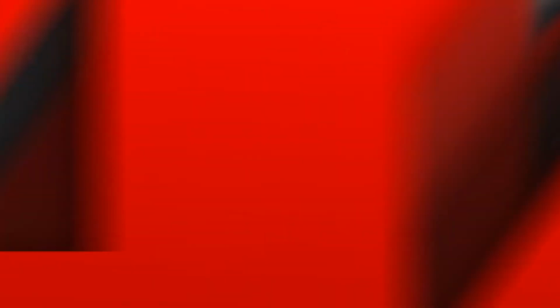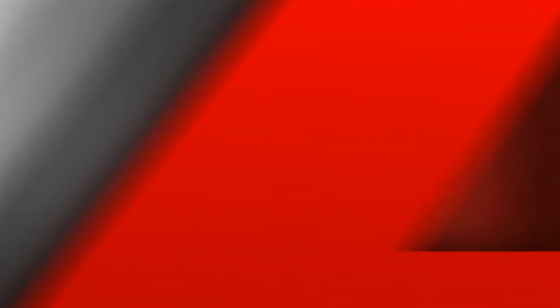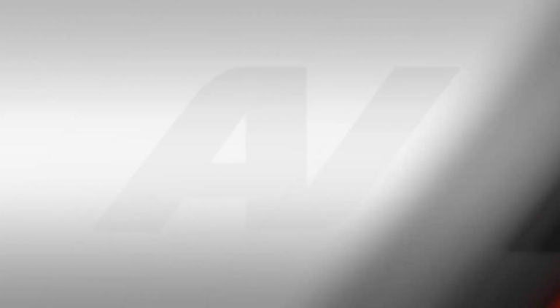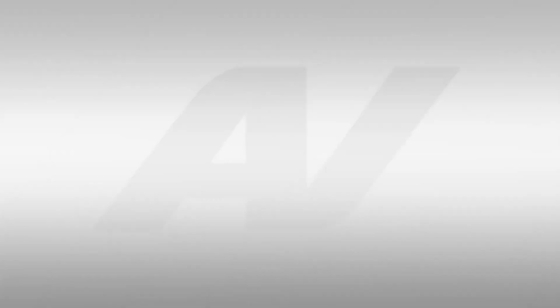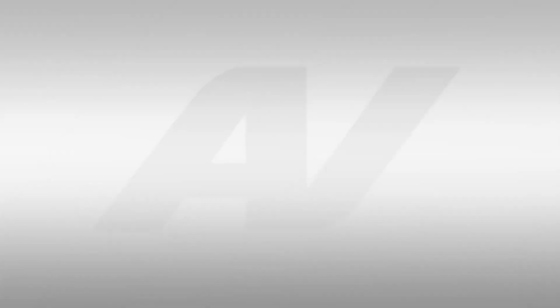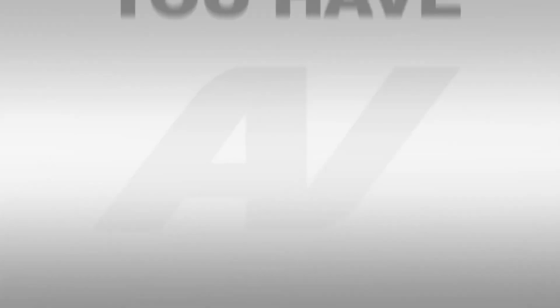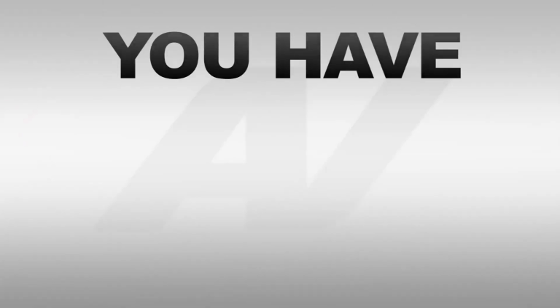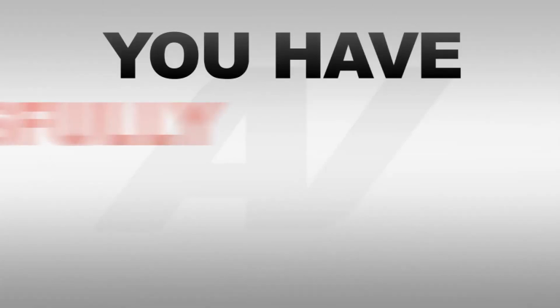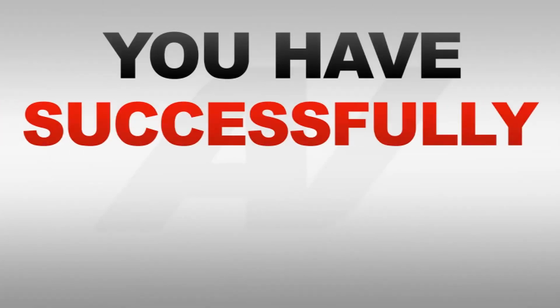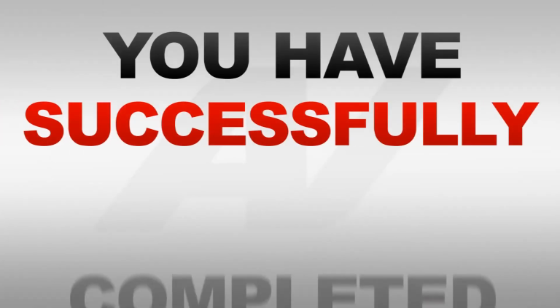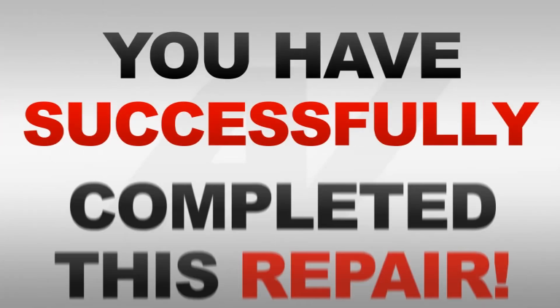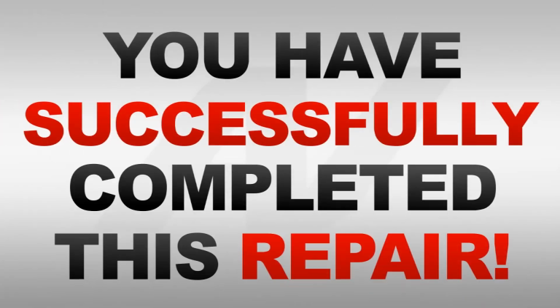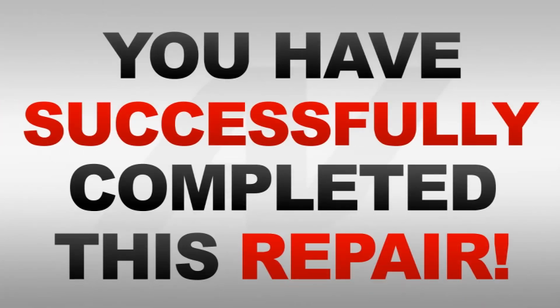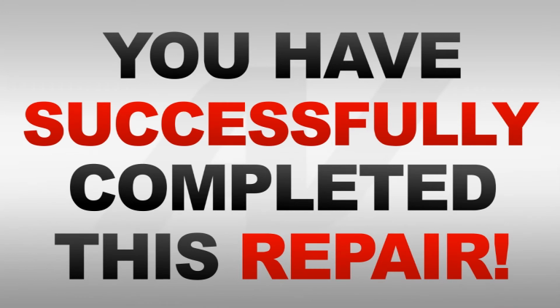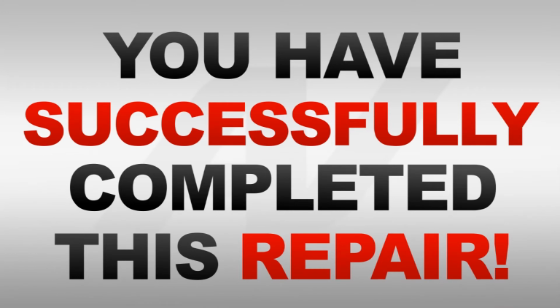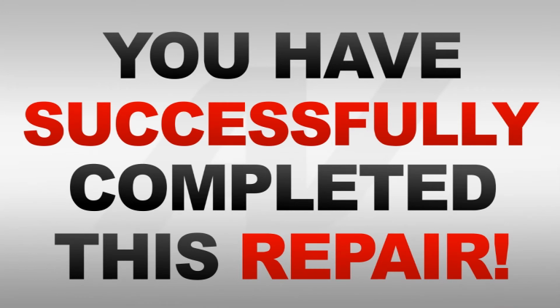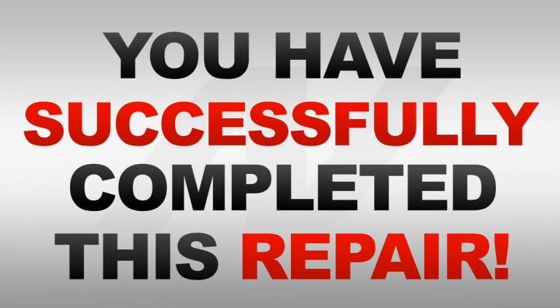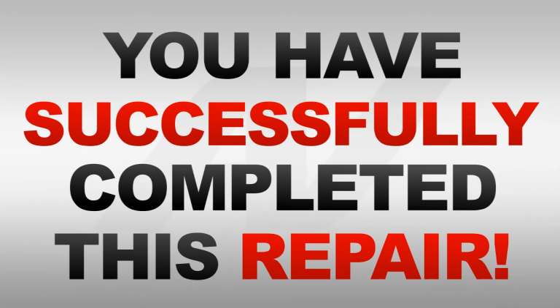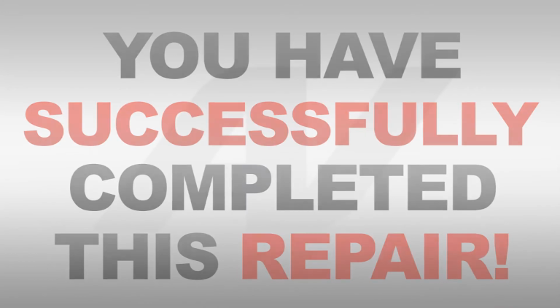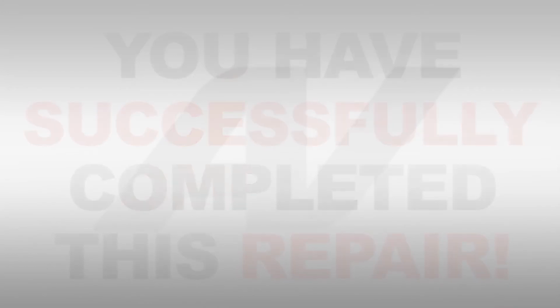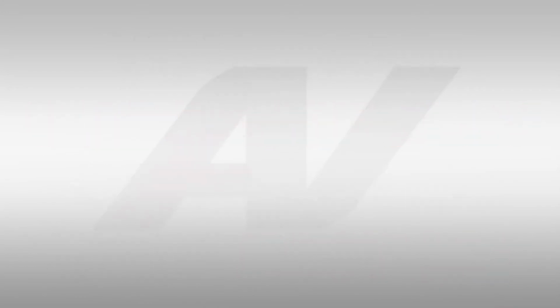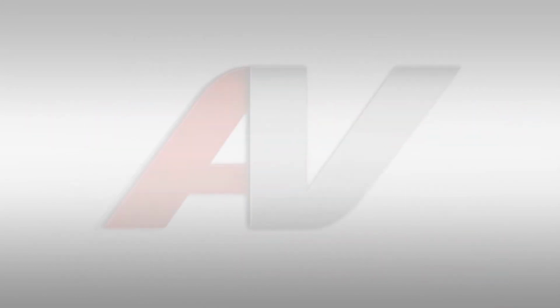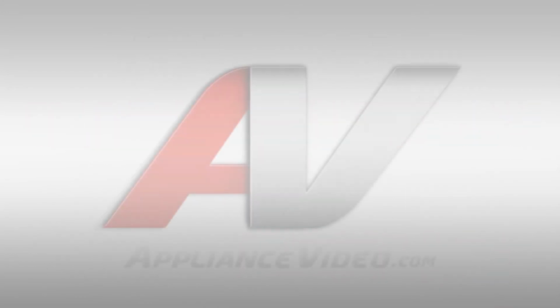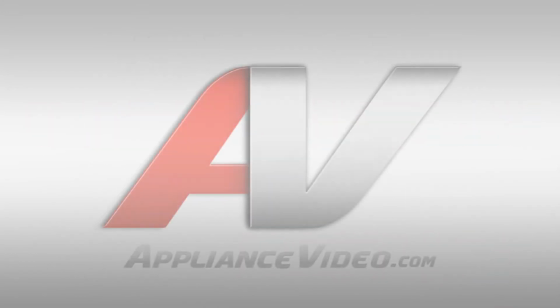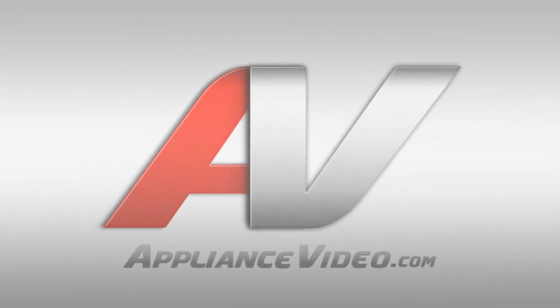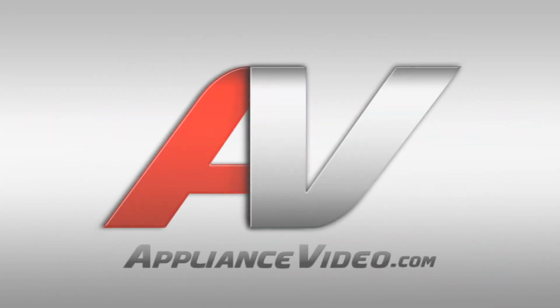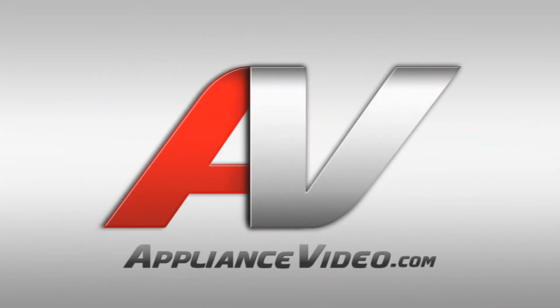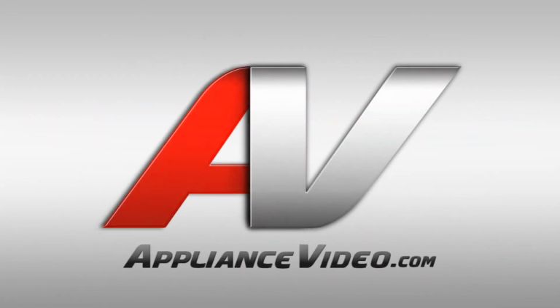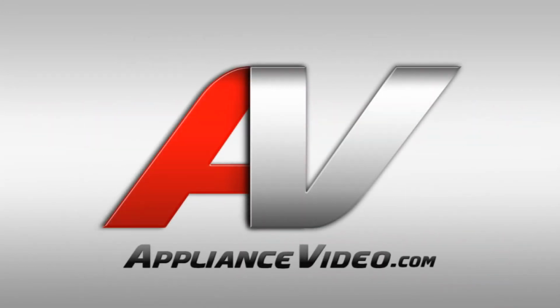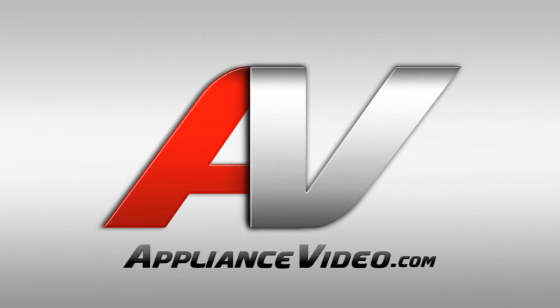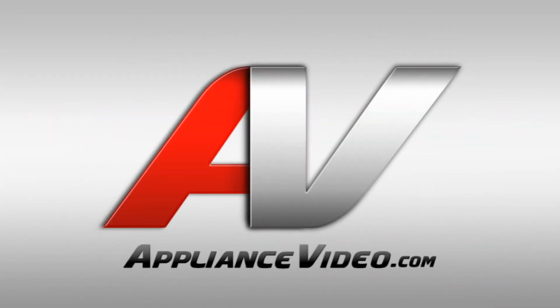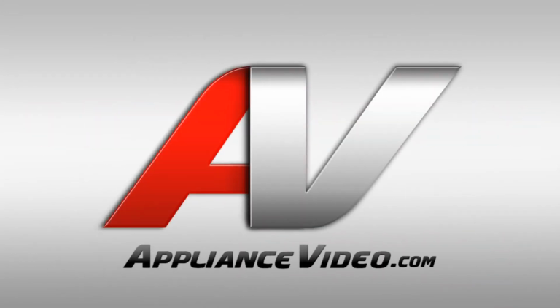Congratulations! You have successfully completed this repair. Thank you for choosing ApplianceVideo.com.